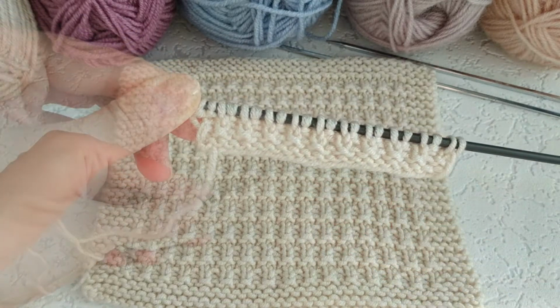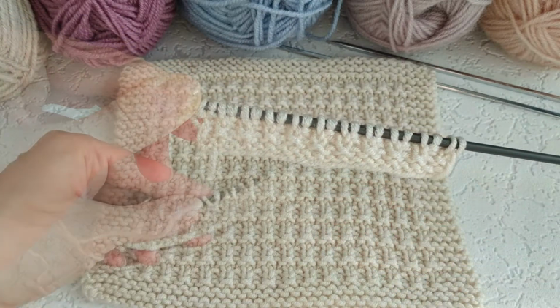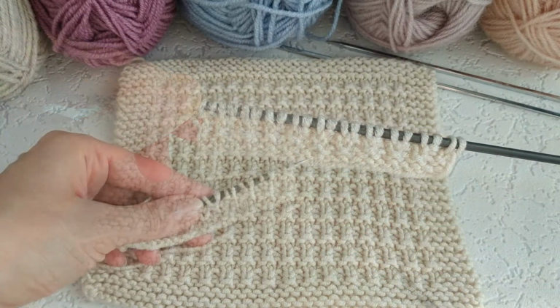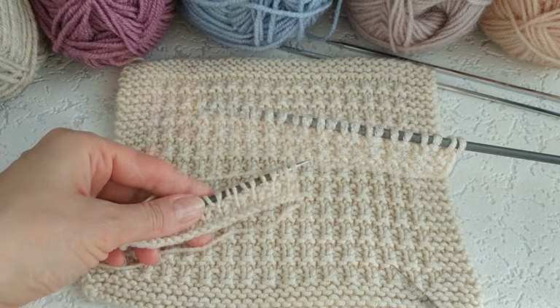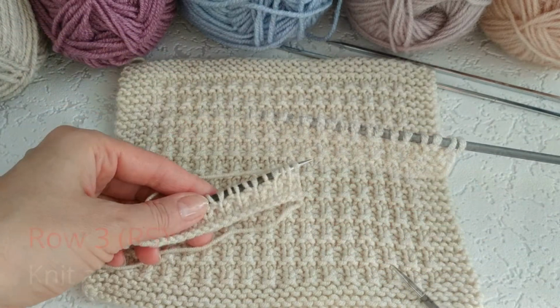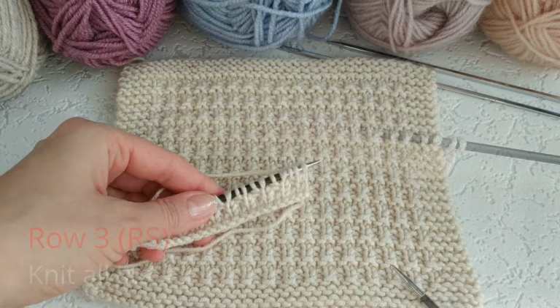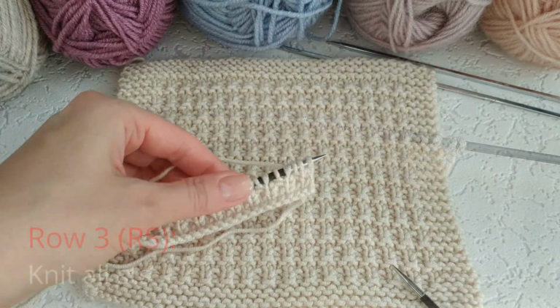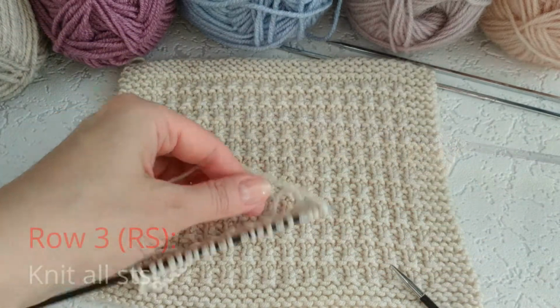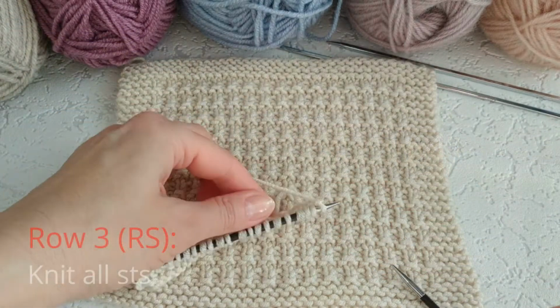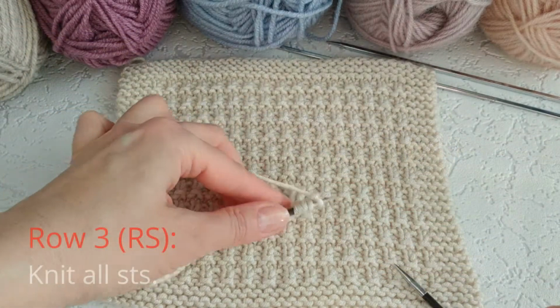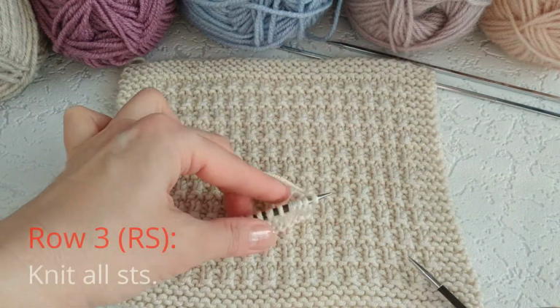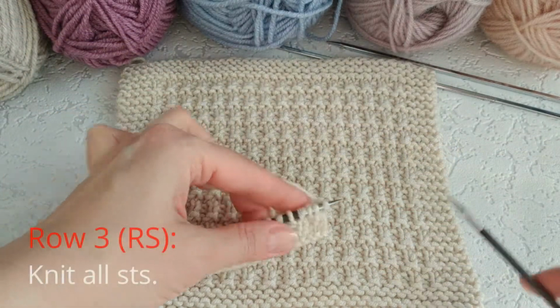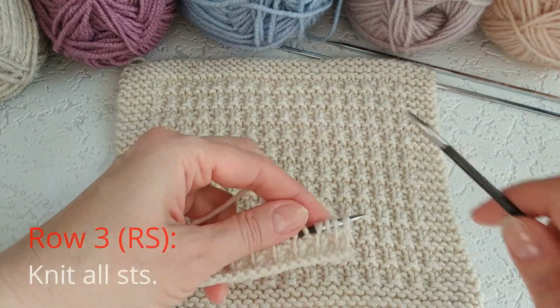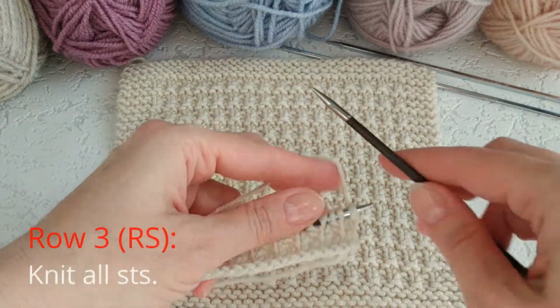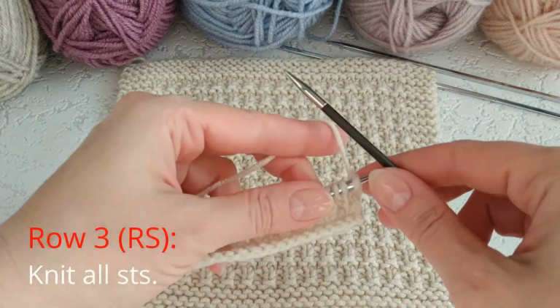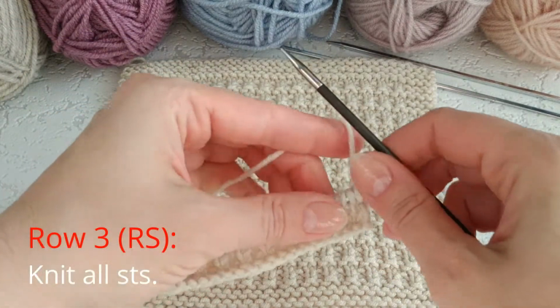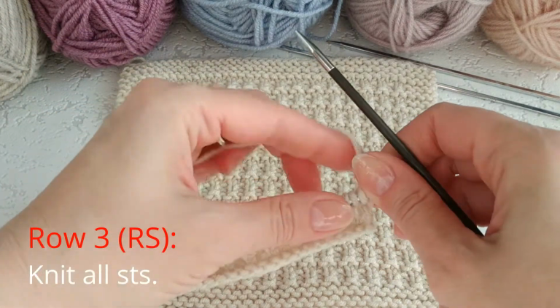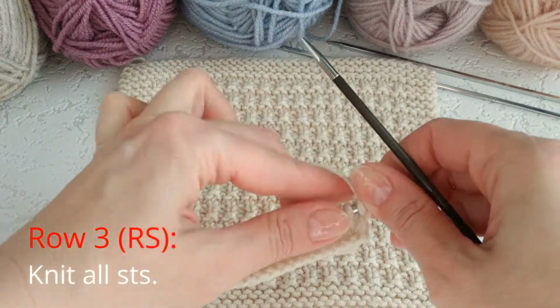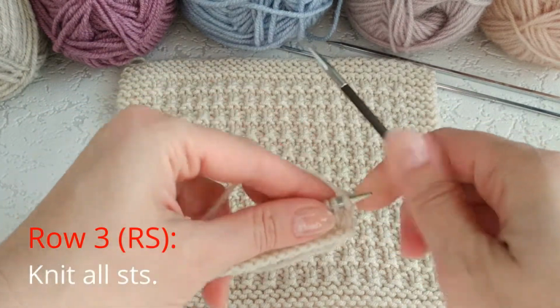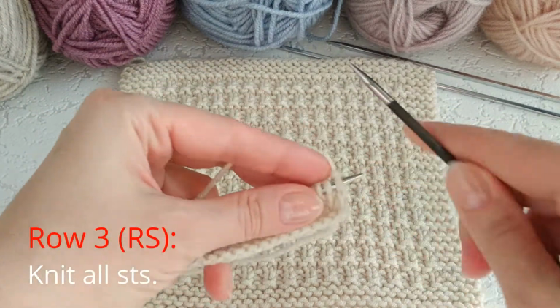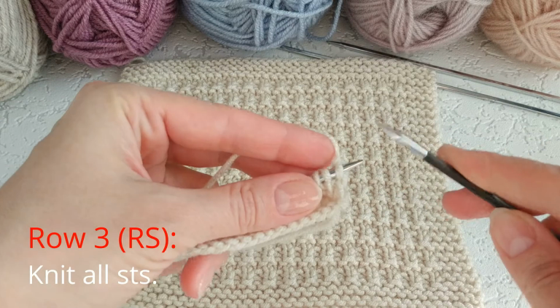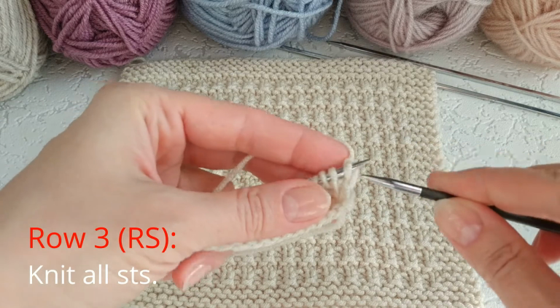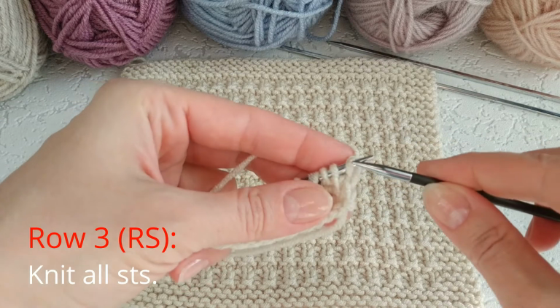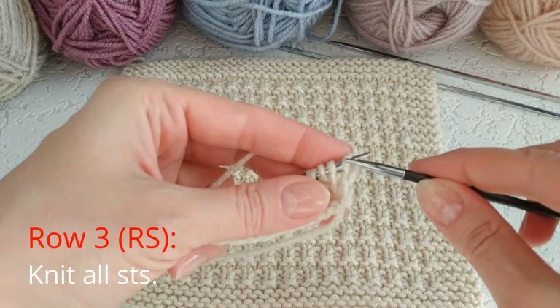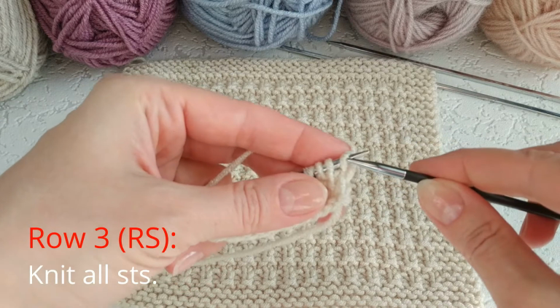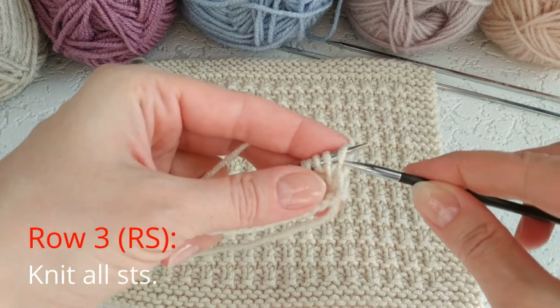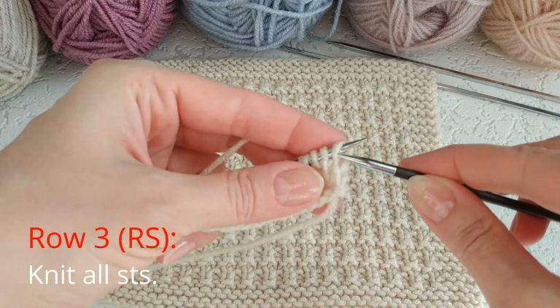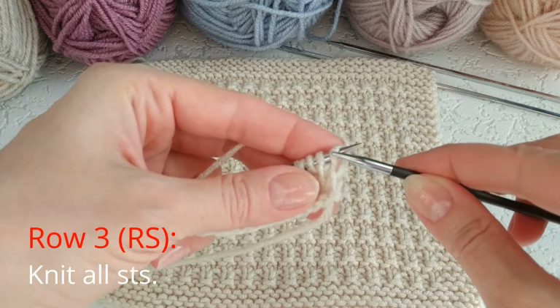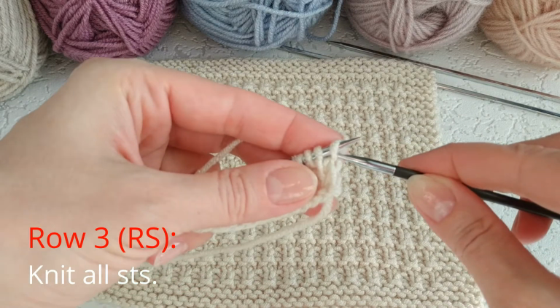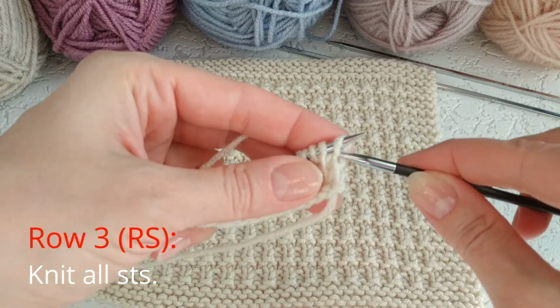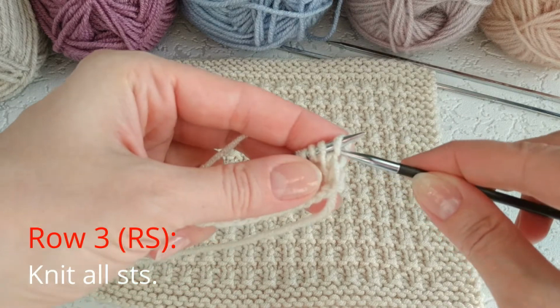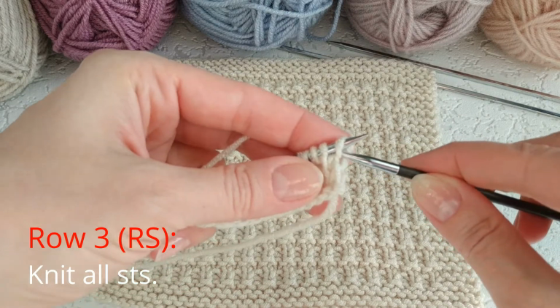Row 3, right side row: knit all stitches.